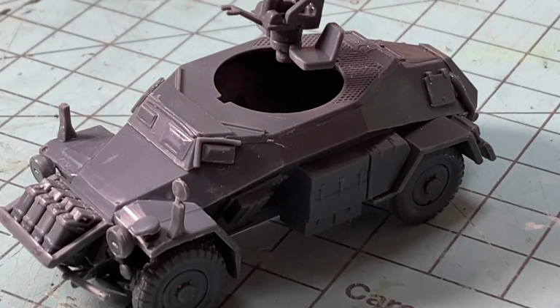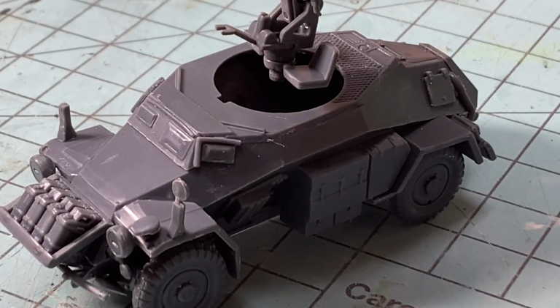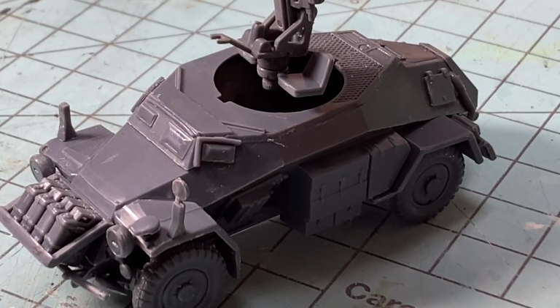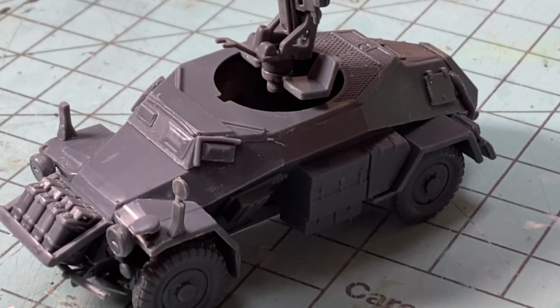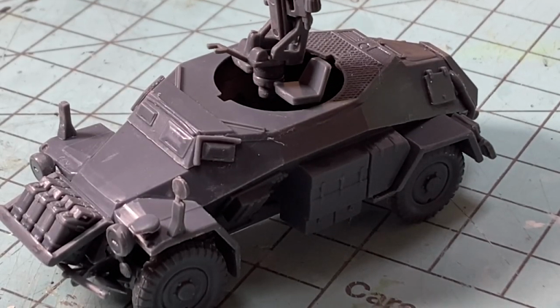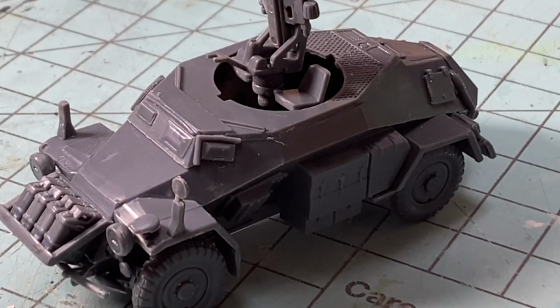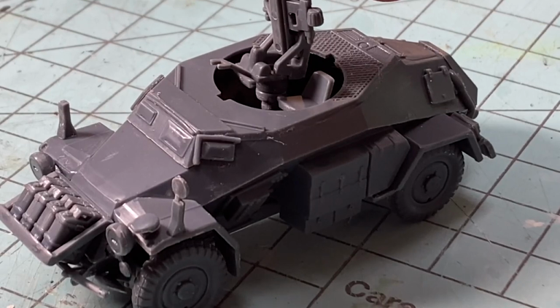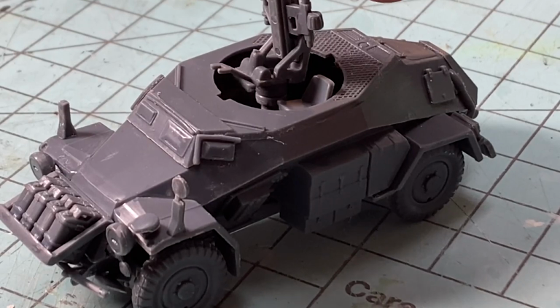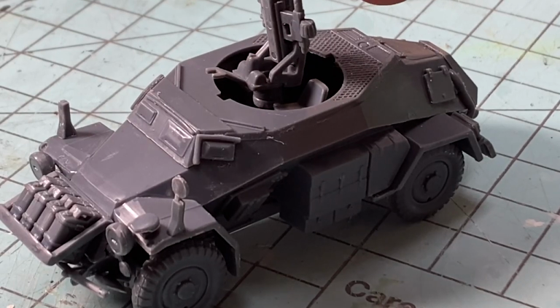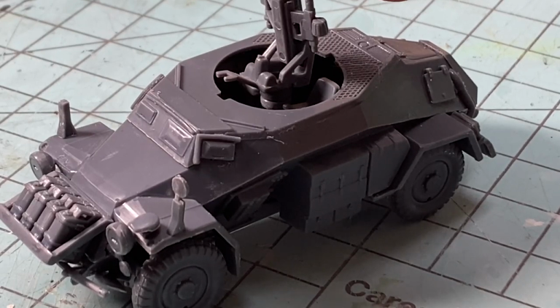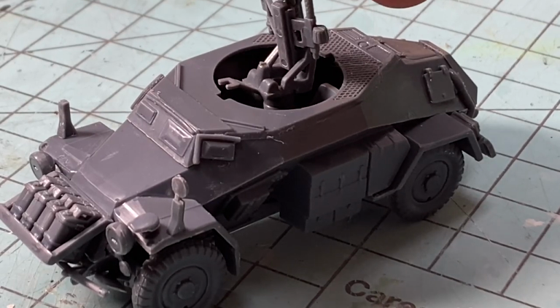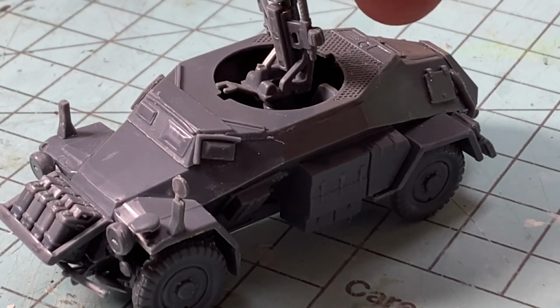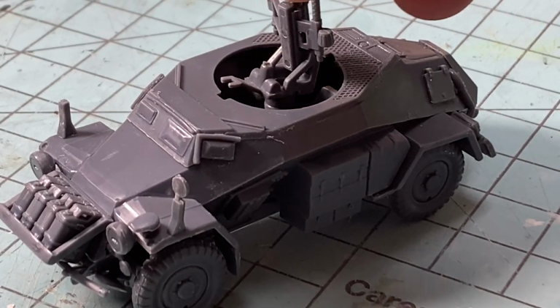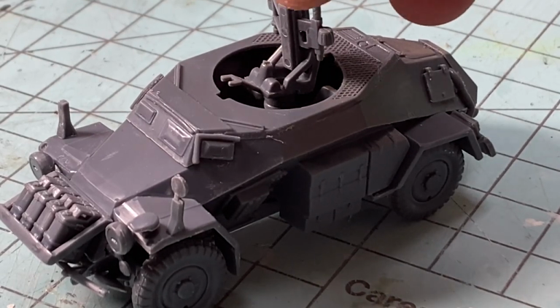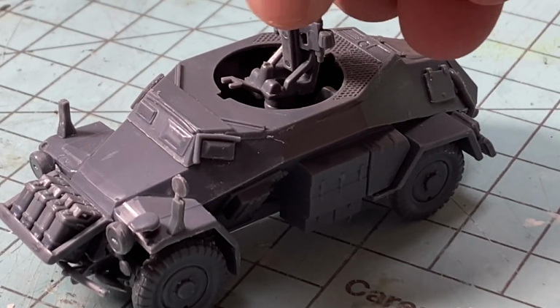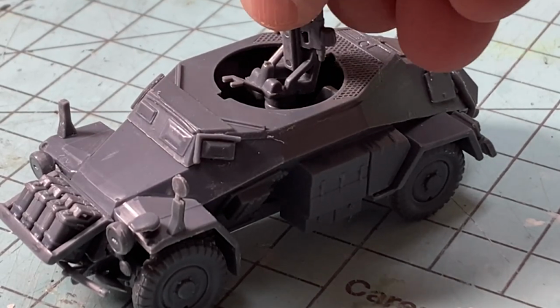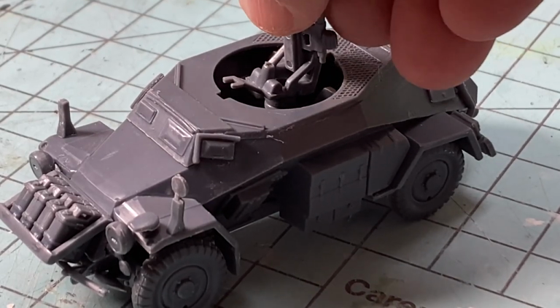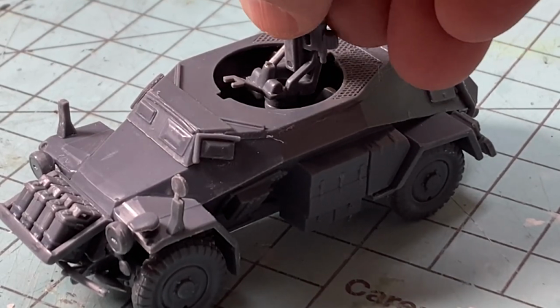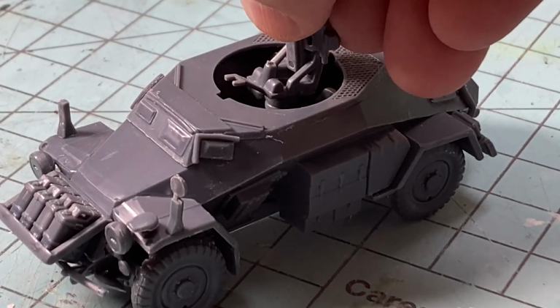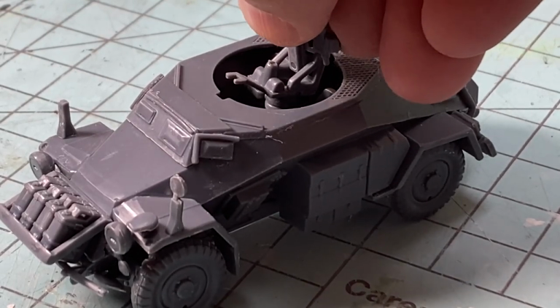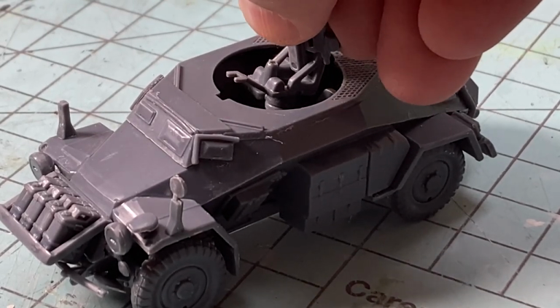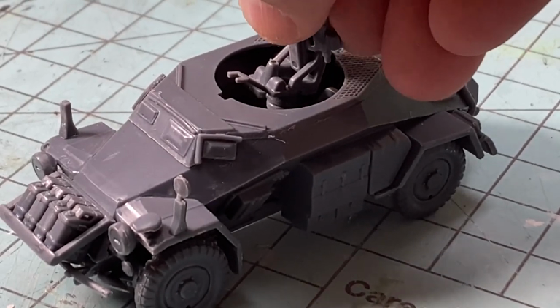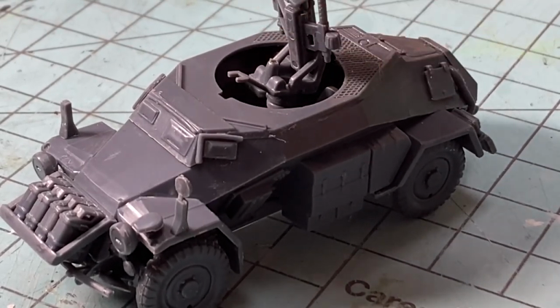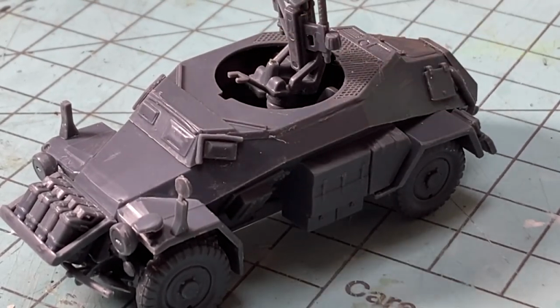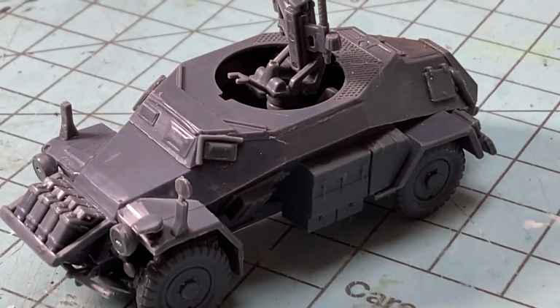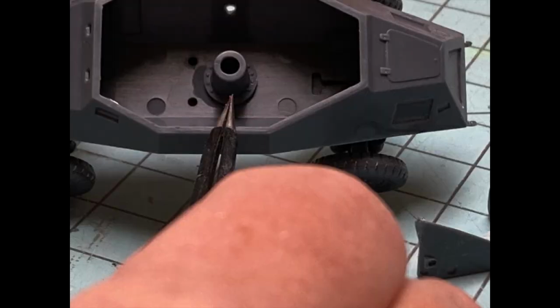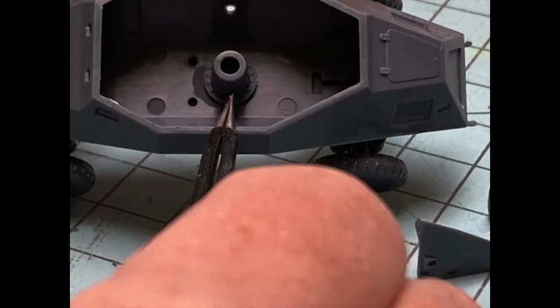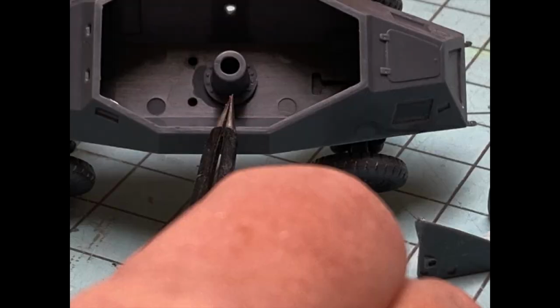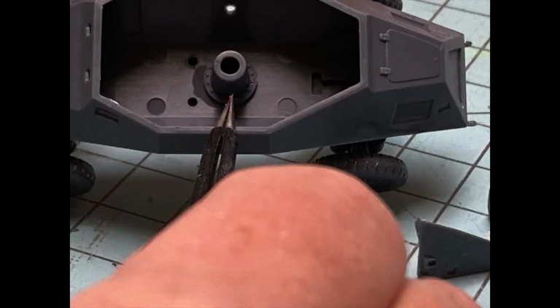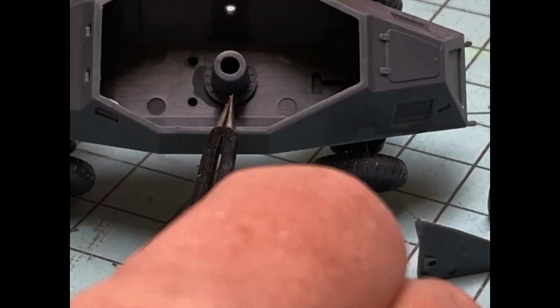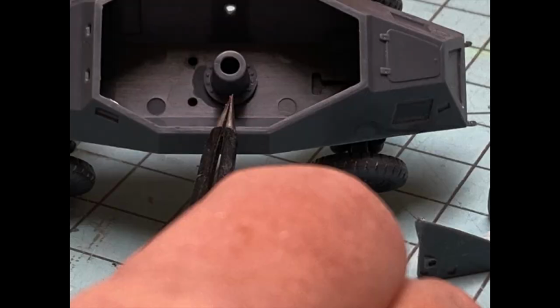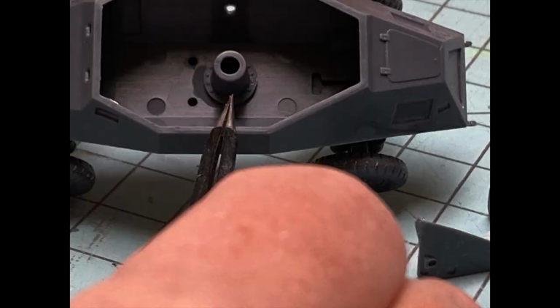After gluing the top plate in place, the whole gun assembly can drop right into place on its mounting stud.